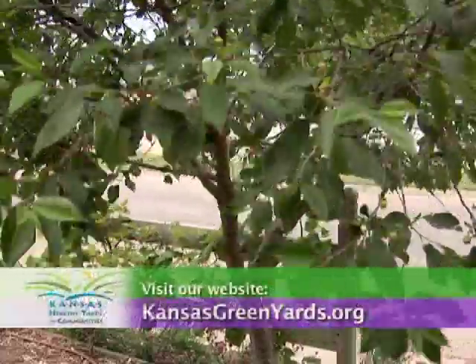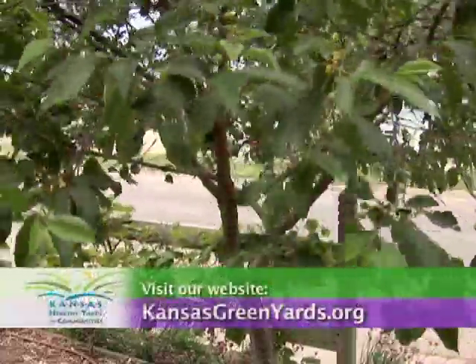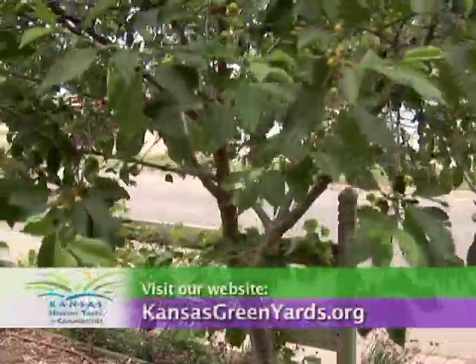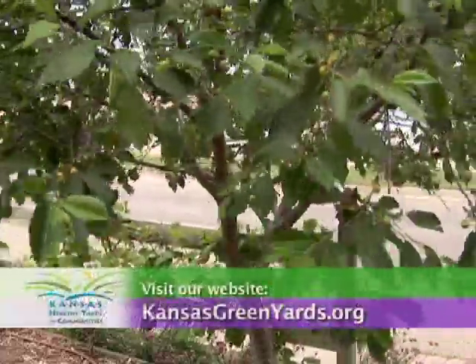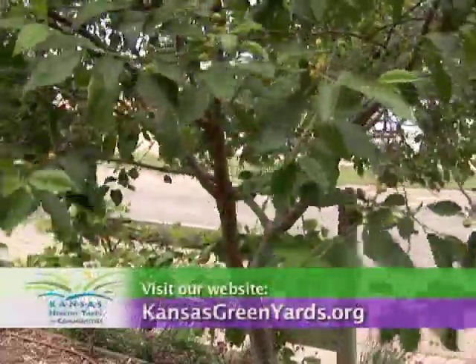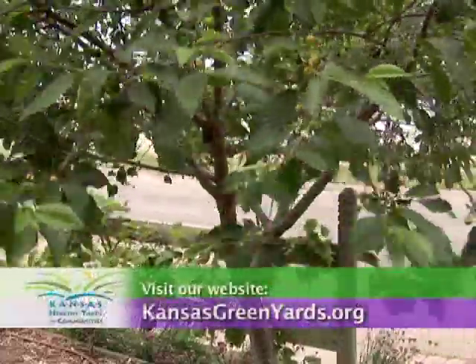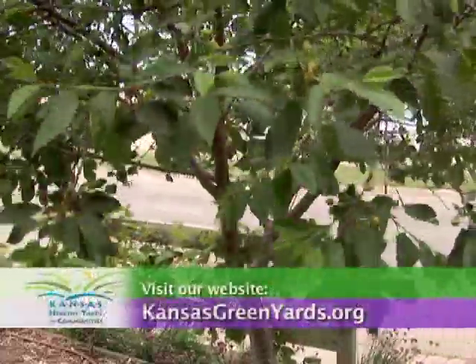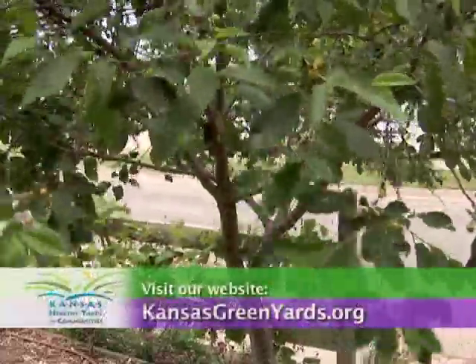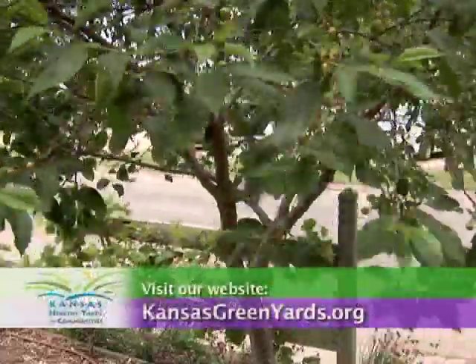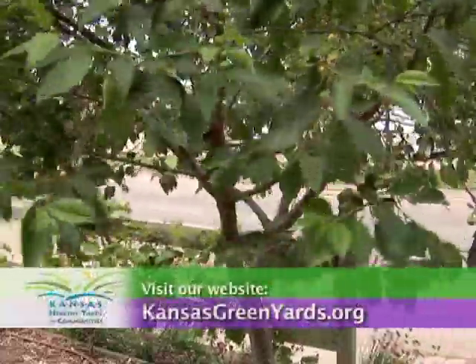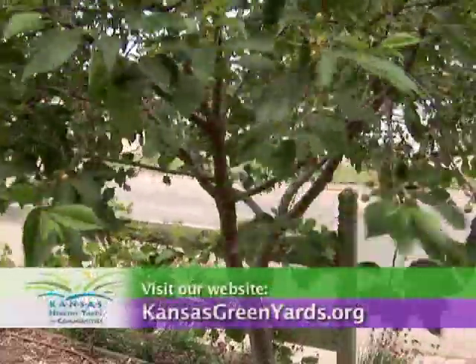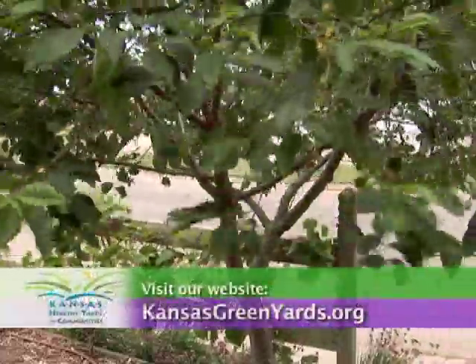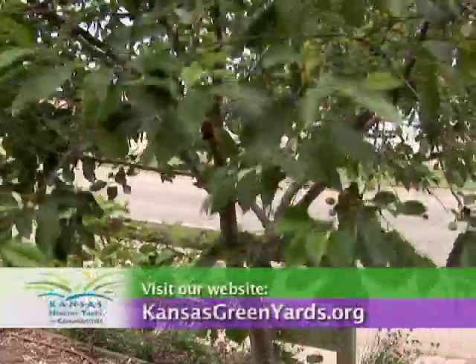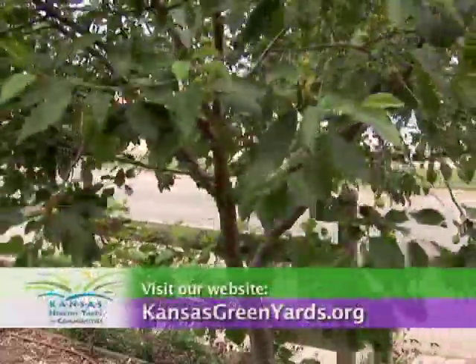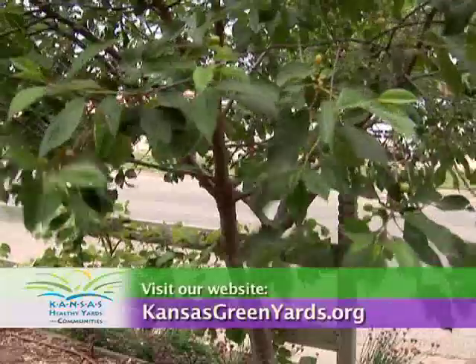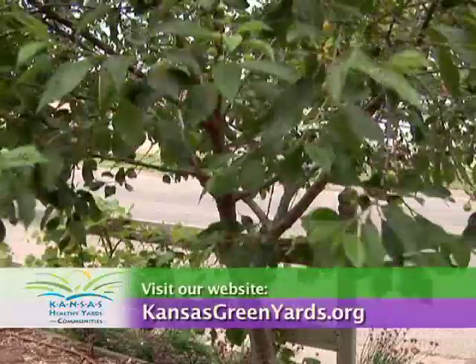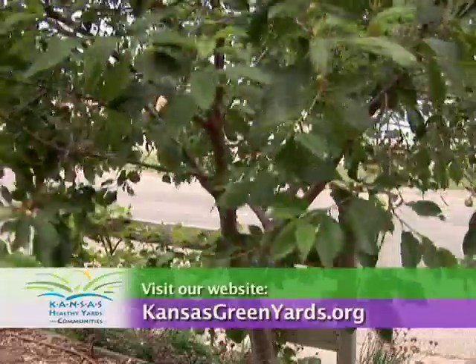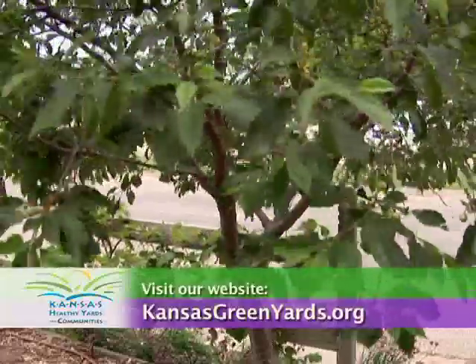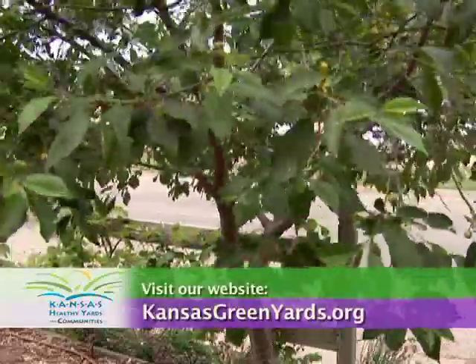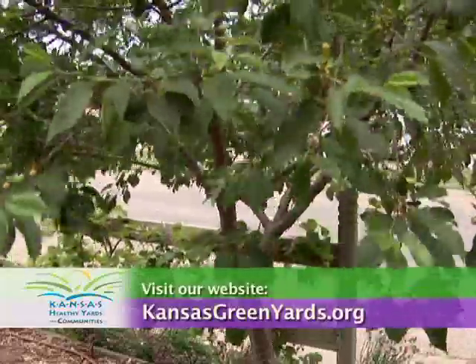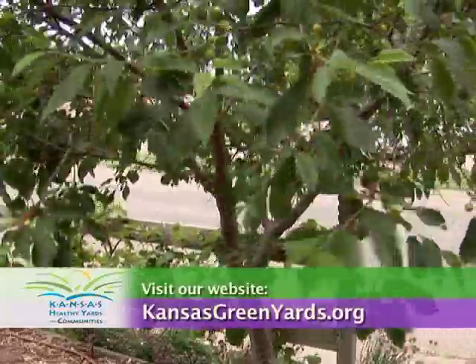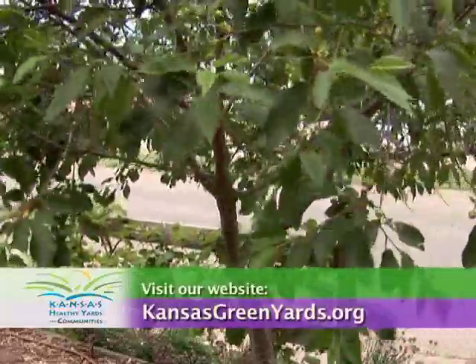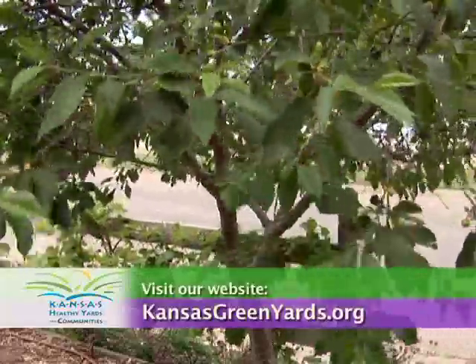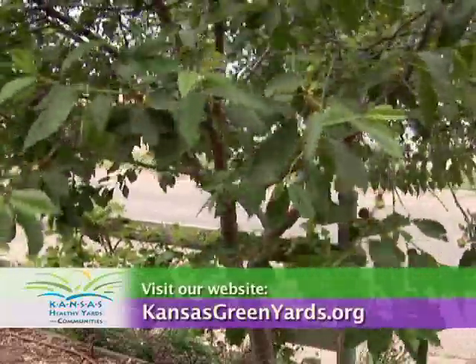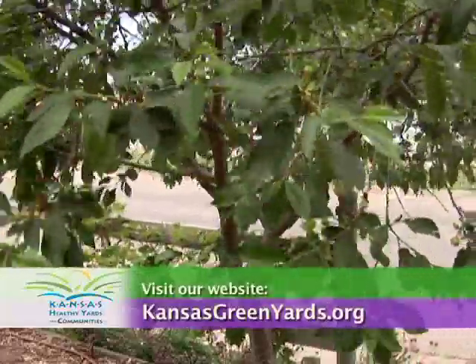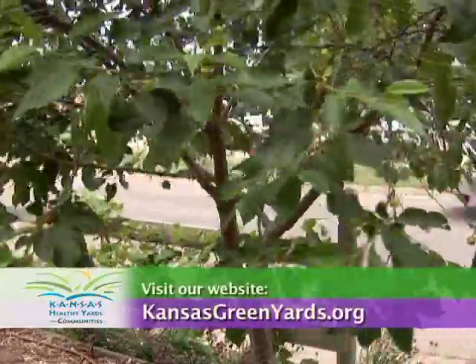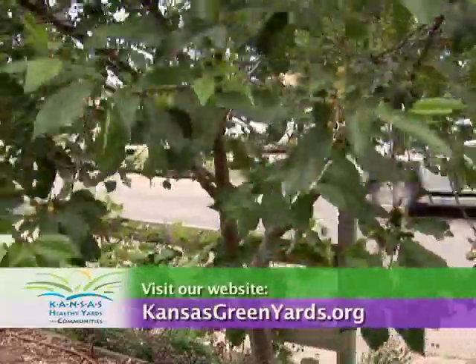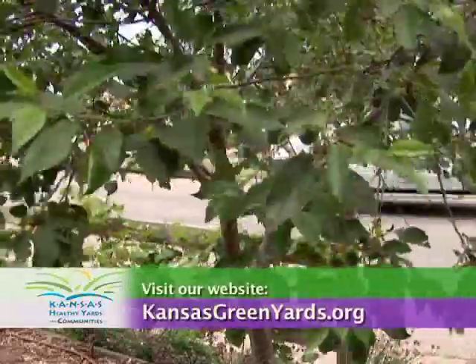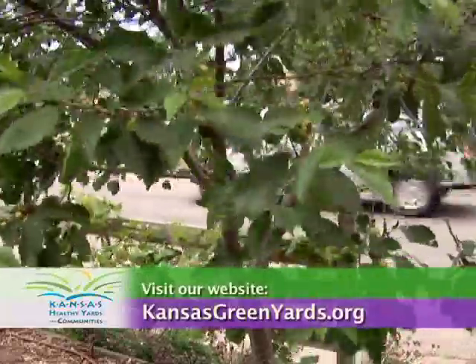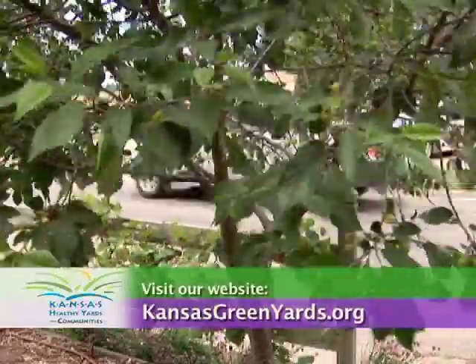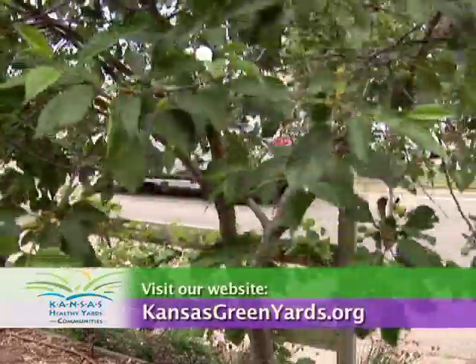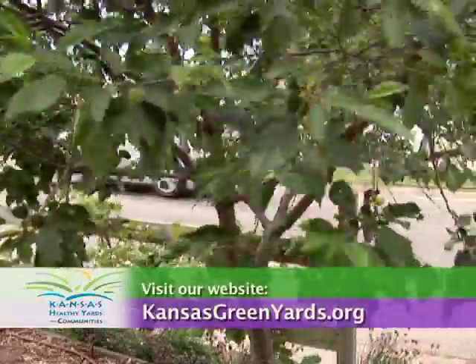For more information, visit your local Extension office or visit our website at kansasgreenyards.org. Thank you.